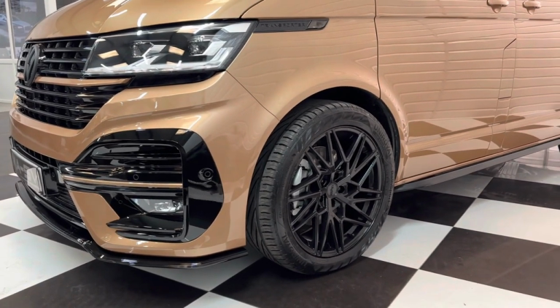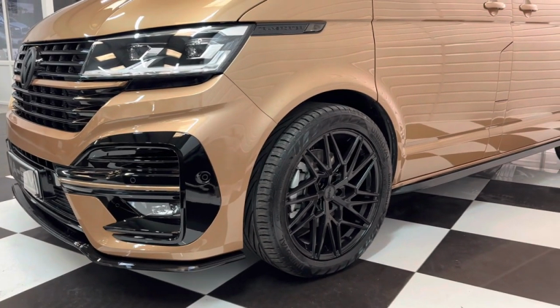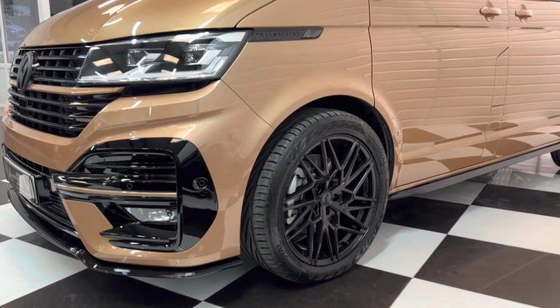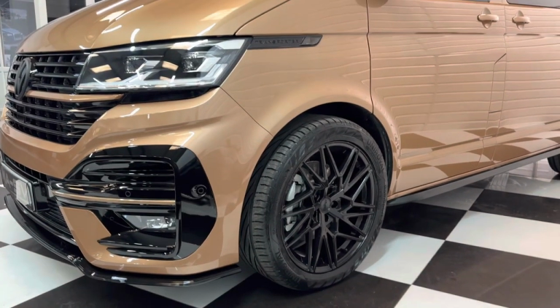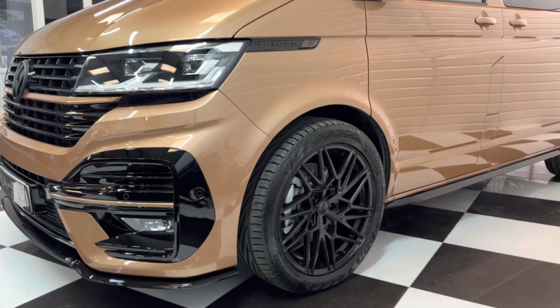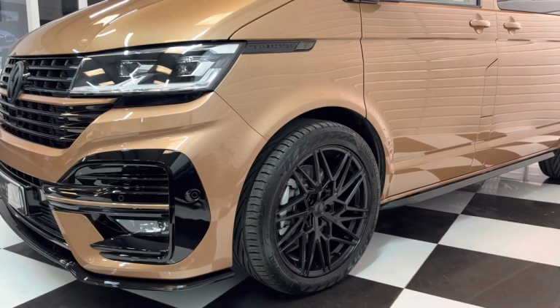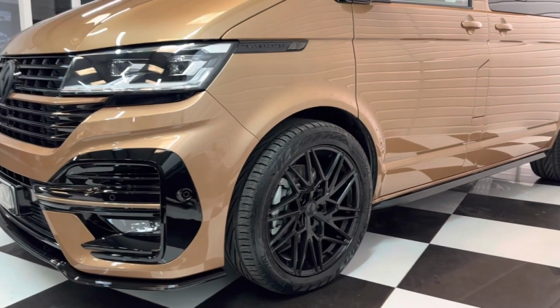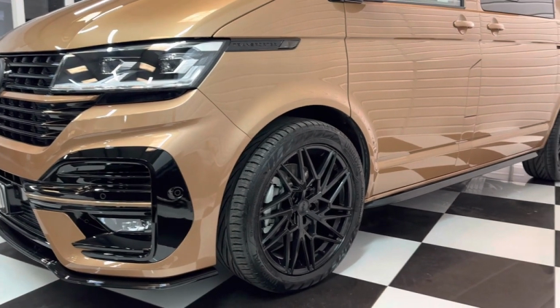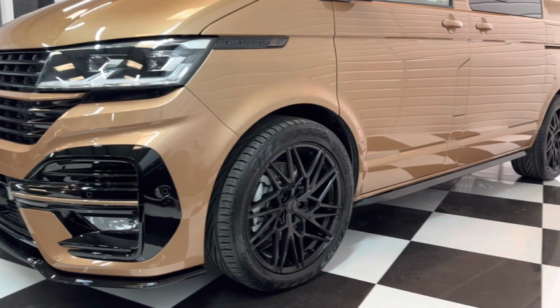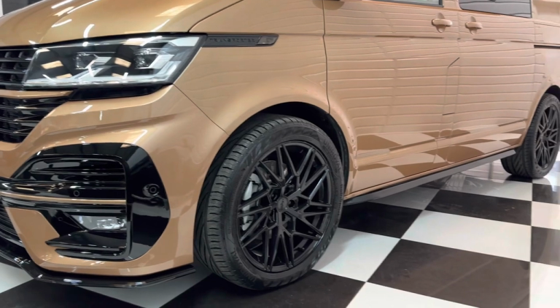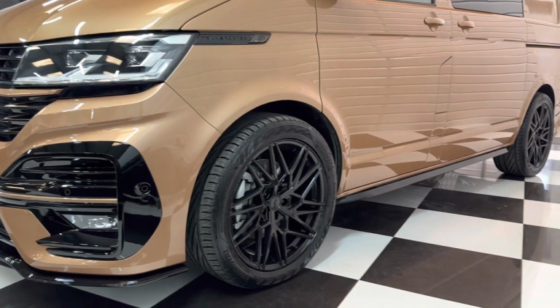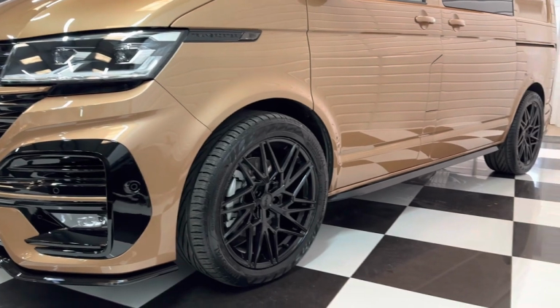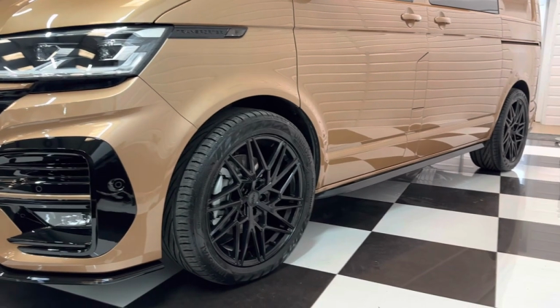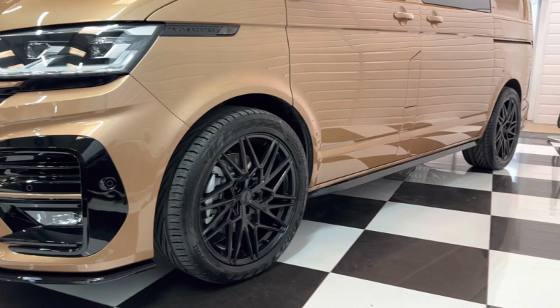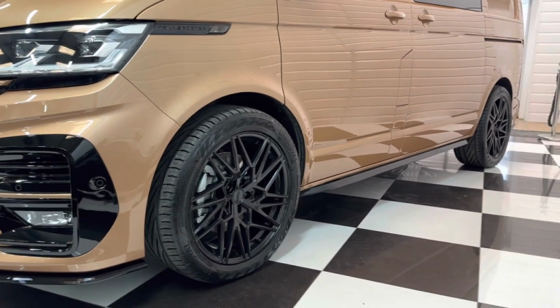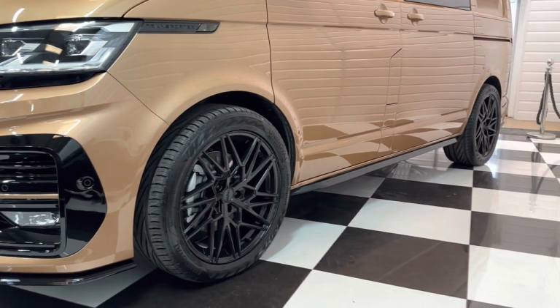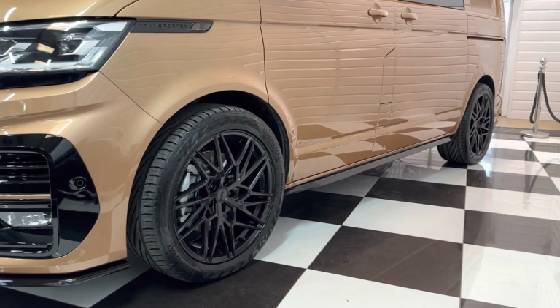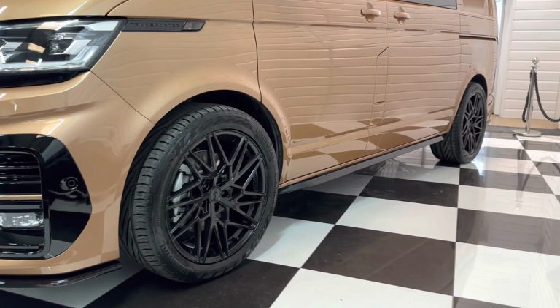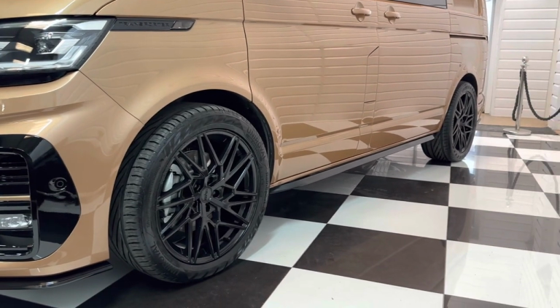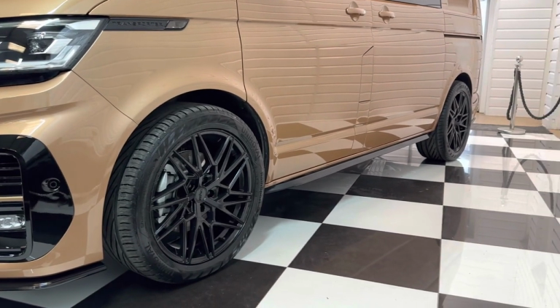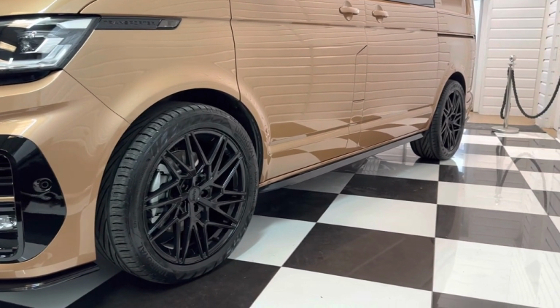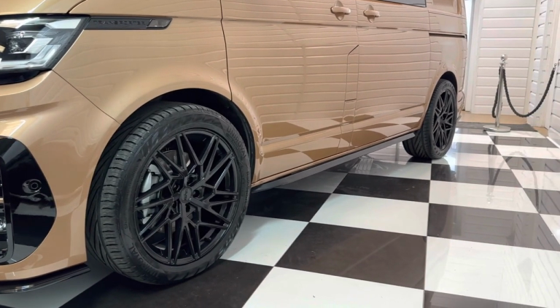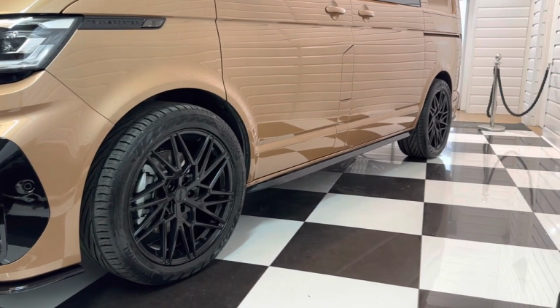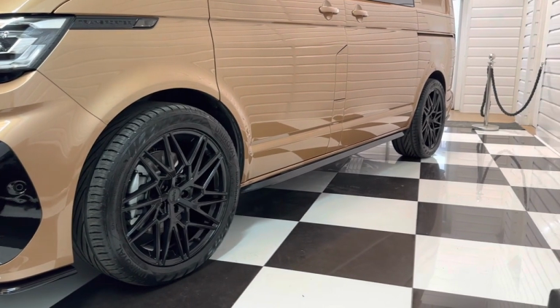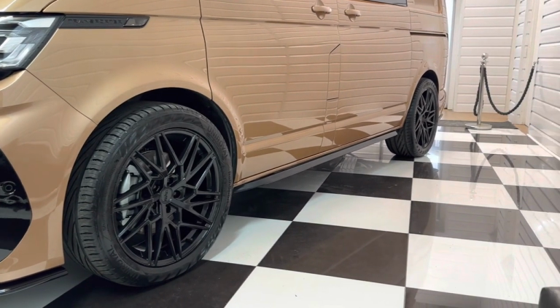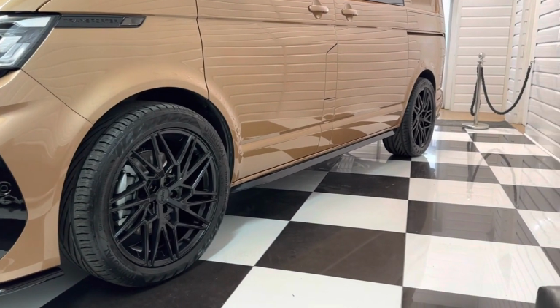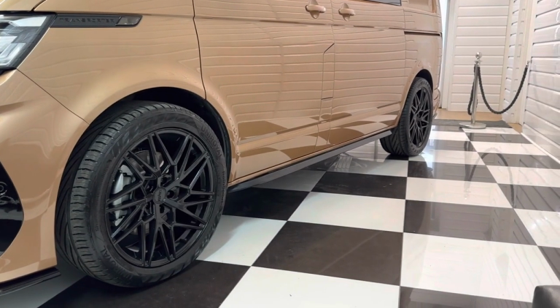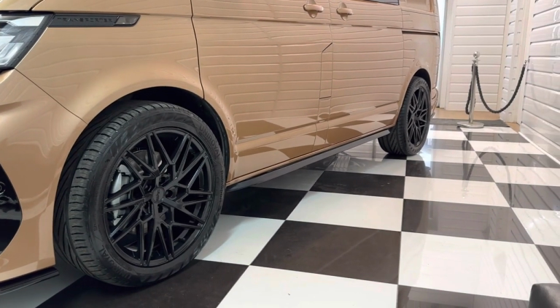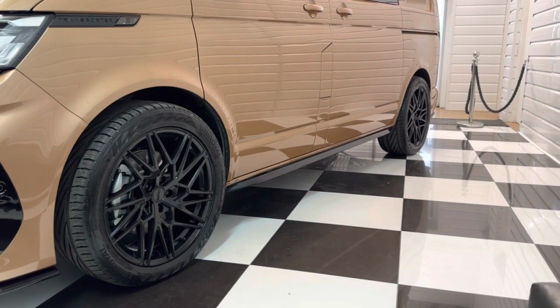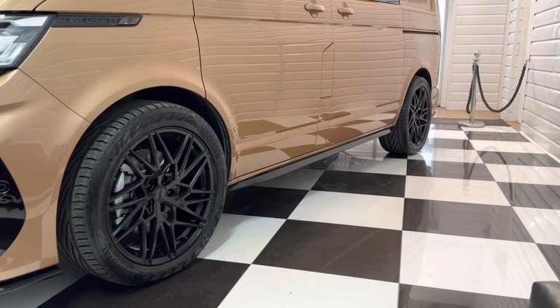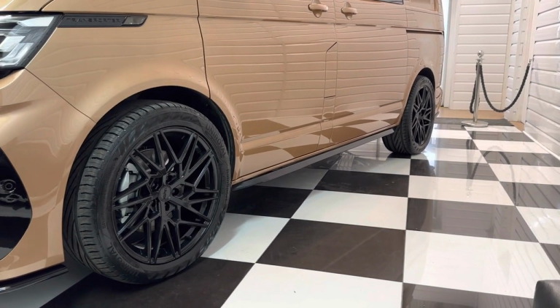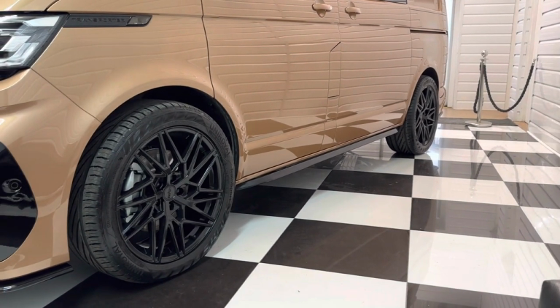You'll notice that it's got LED lights on this vehicle, 20 inch alloy wheels, and sidebars too.